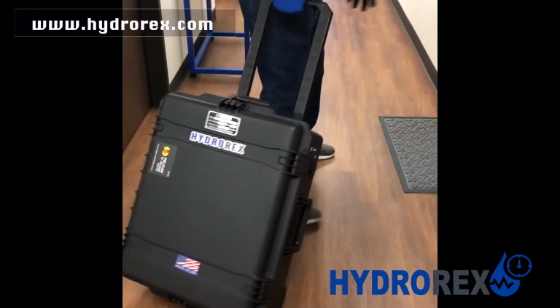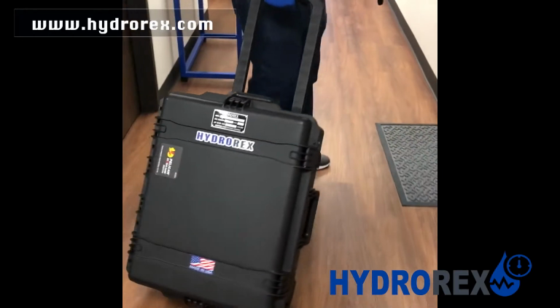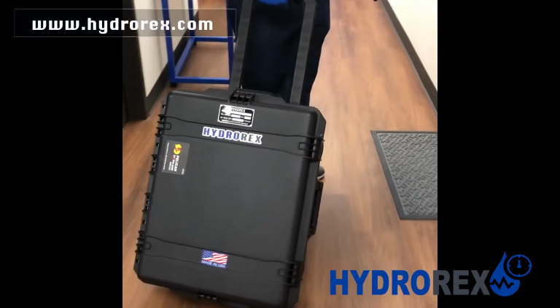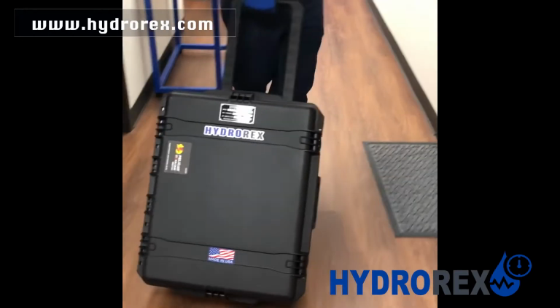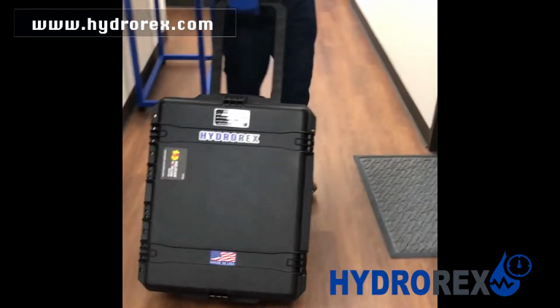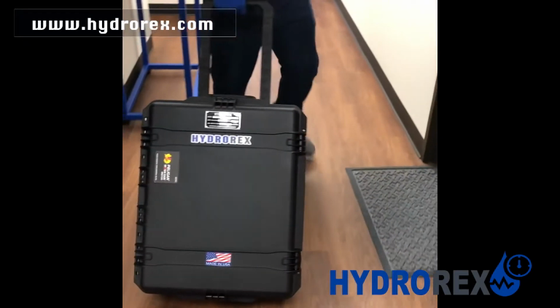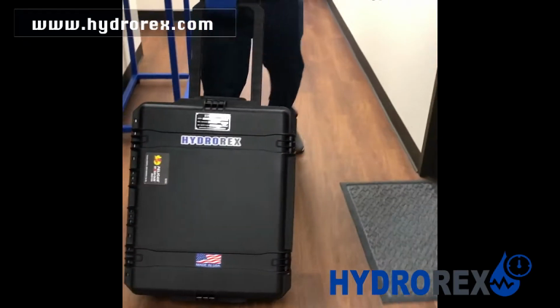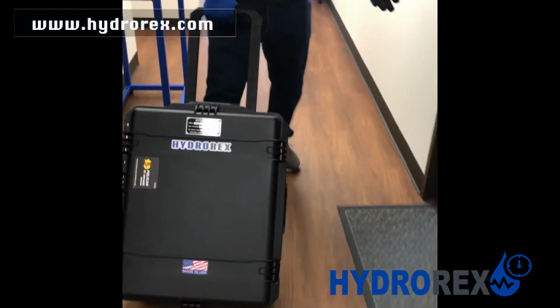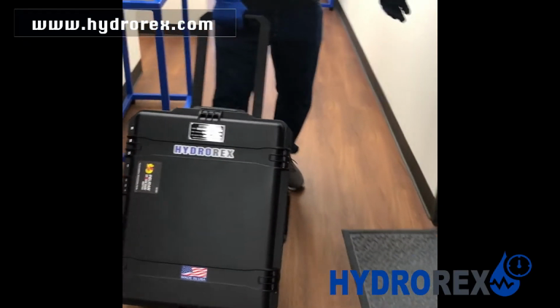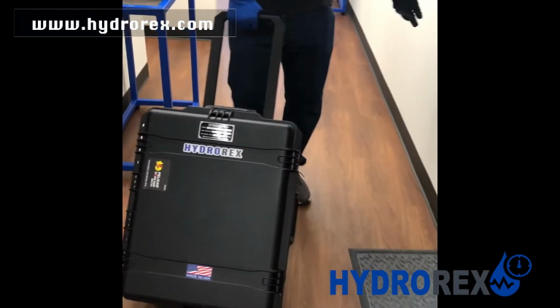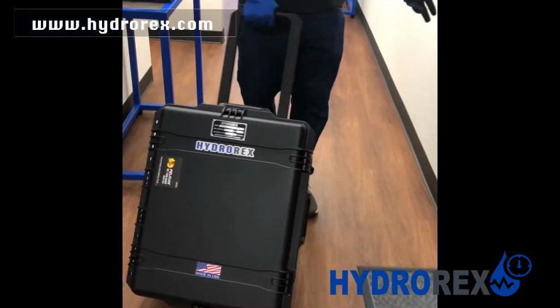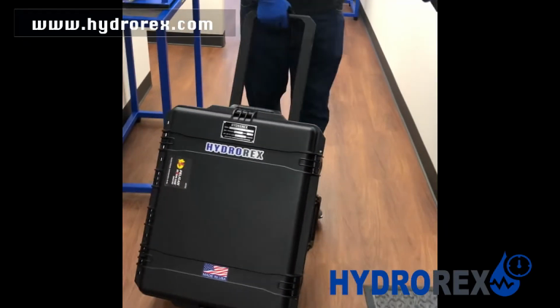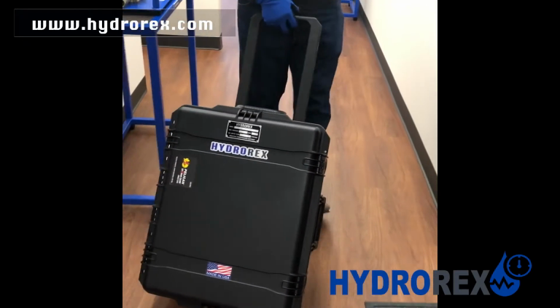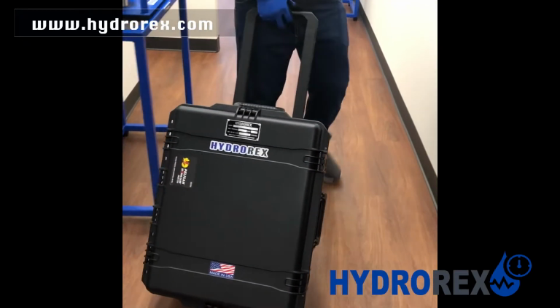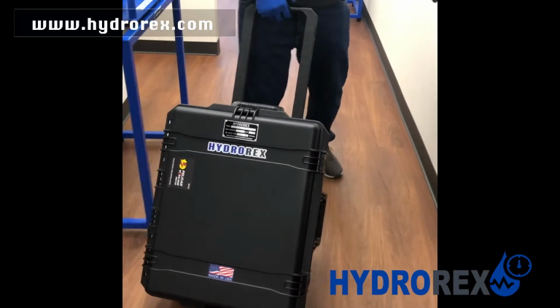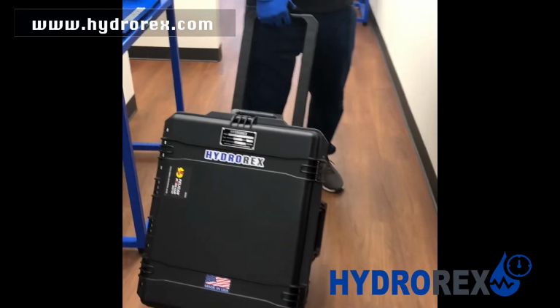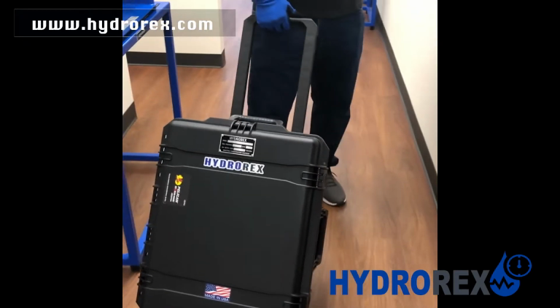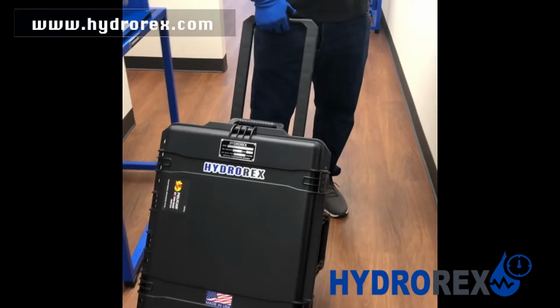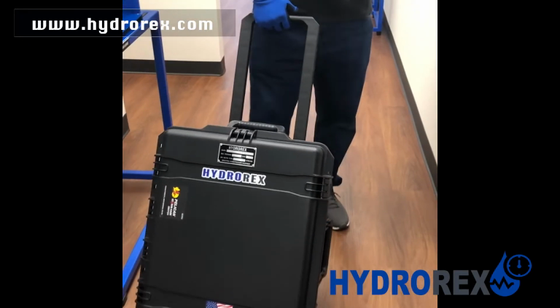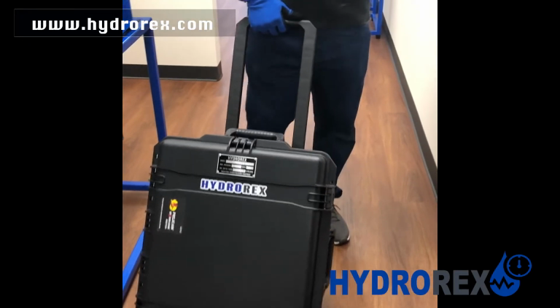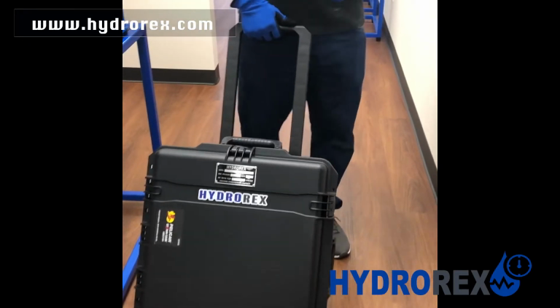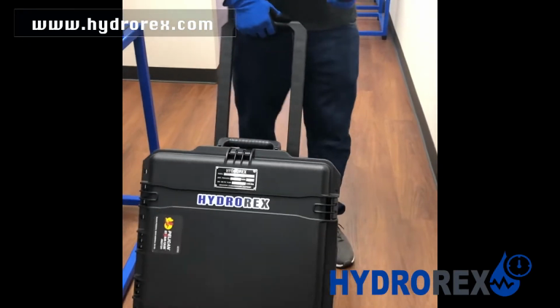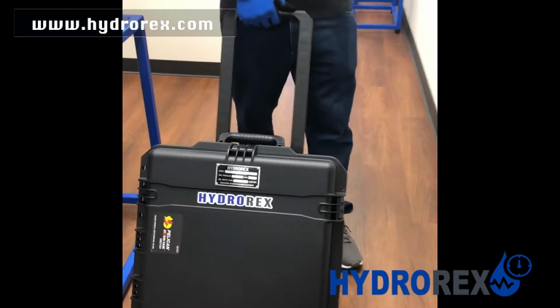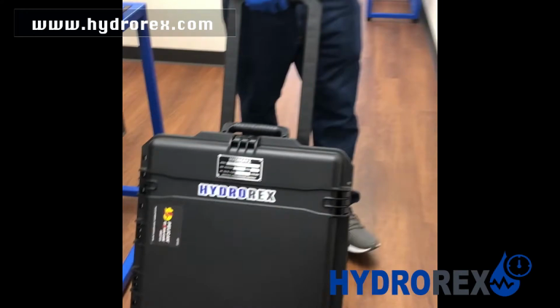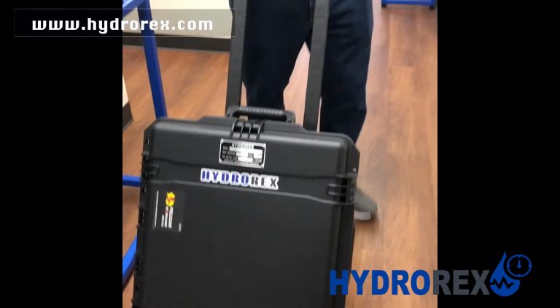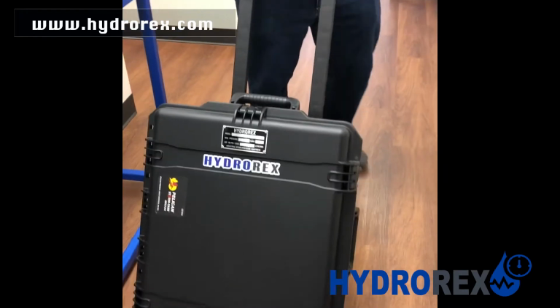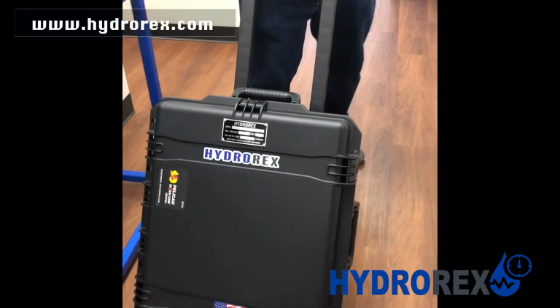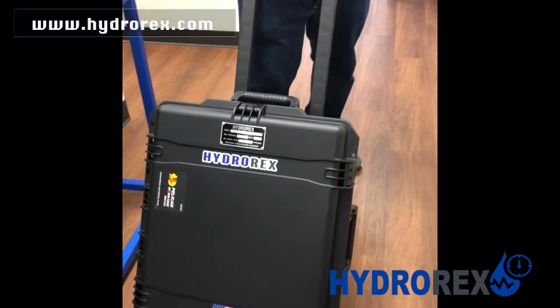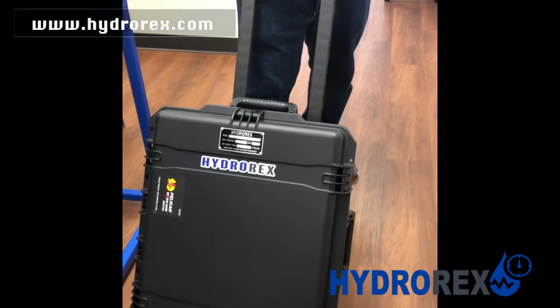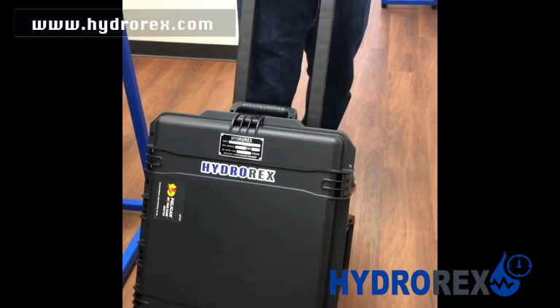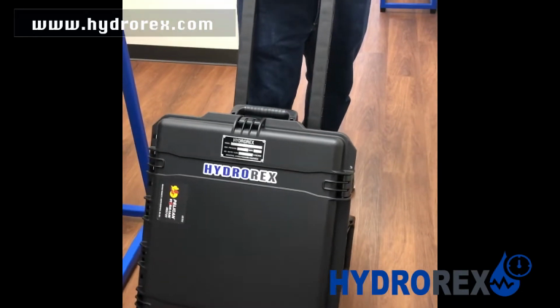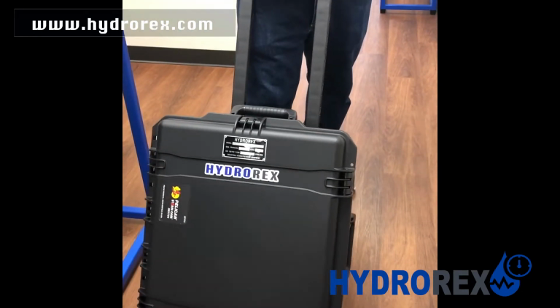It is easy to move to any offshore work or any type of field work.